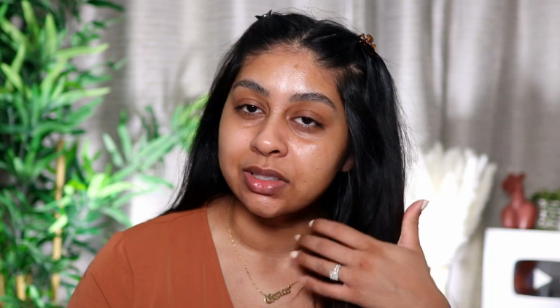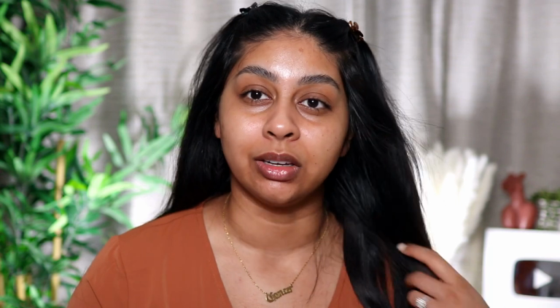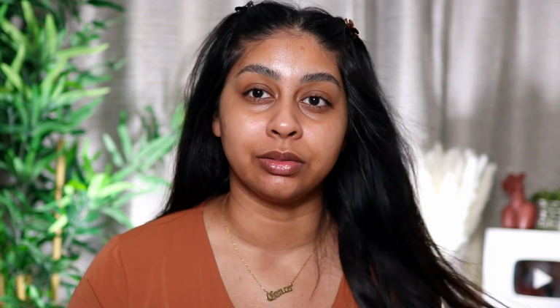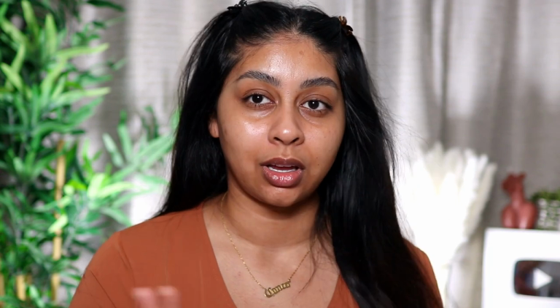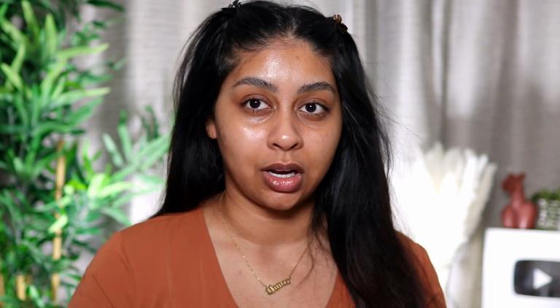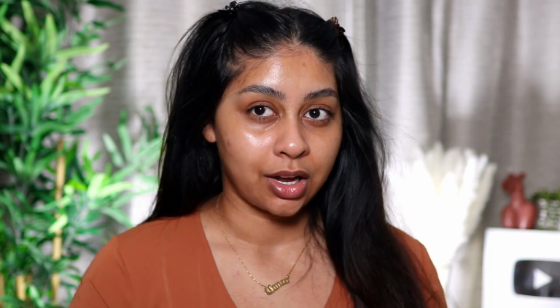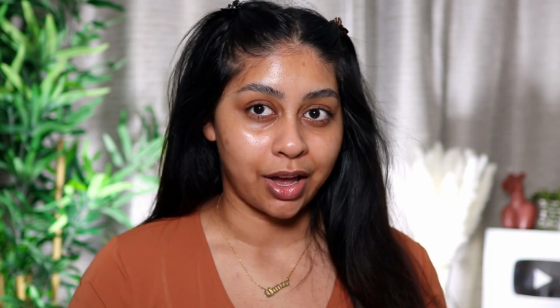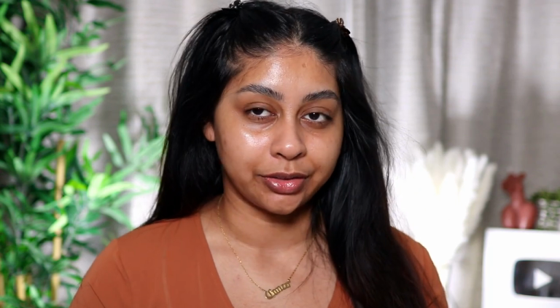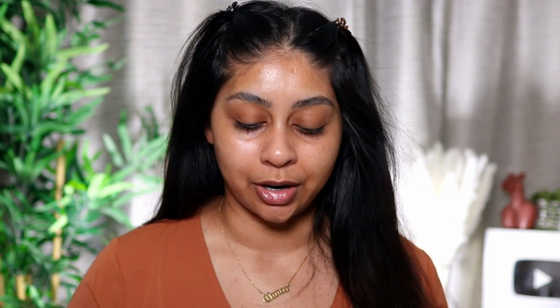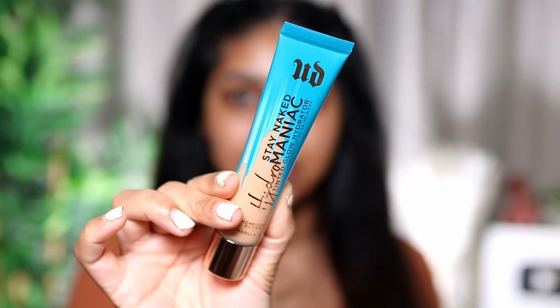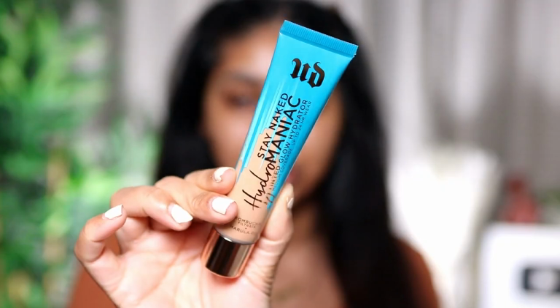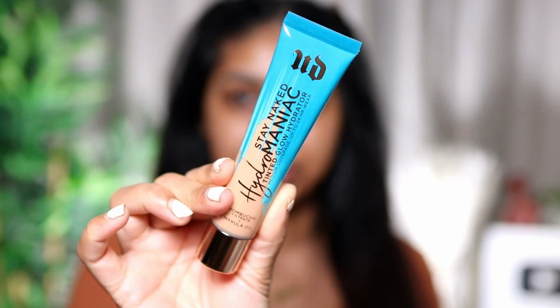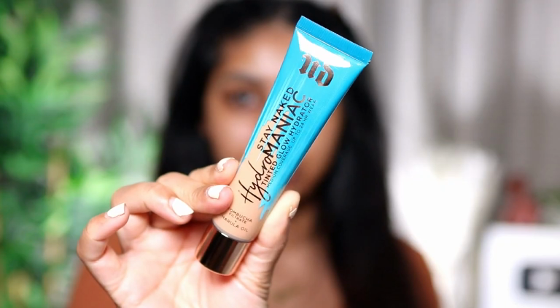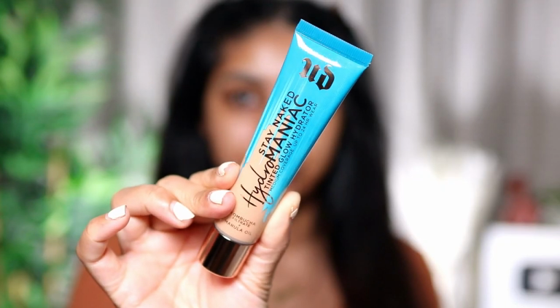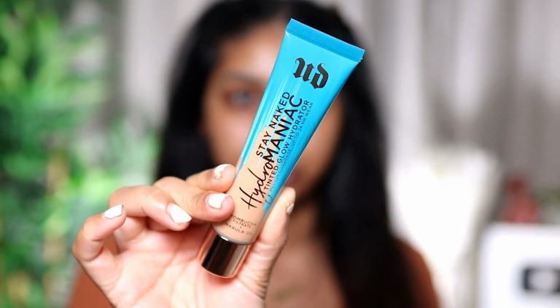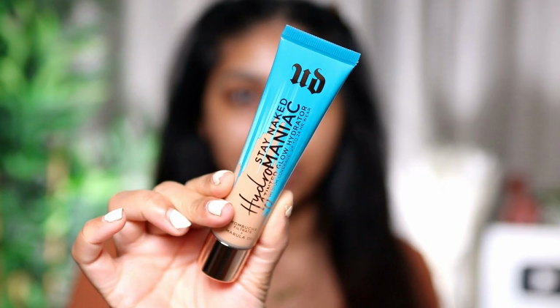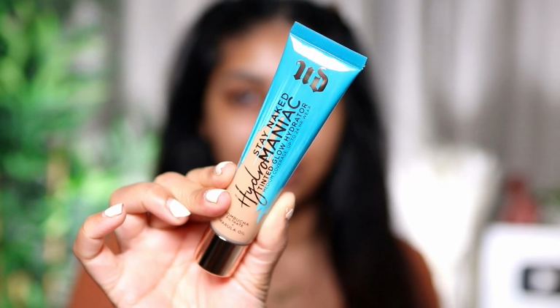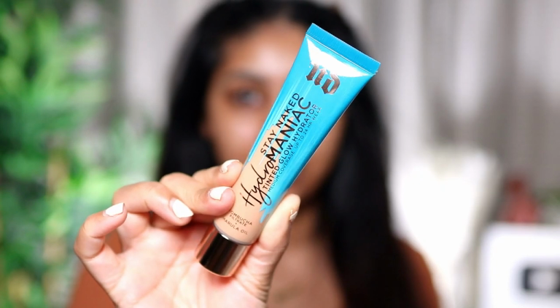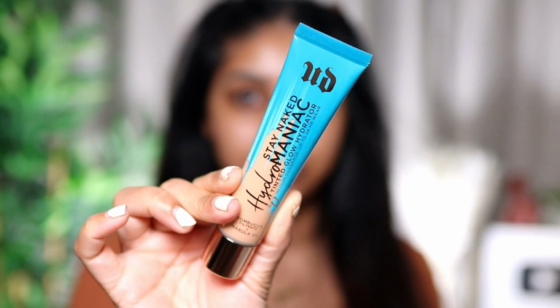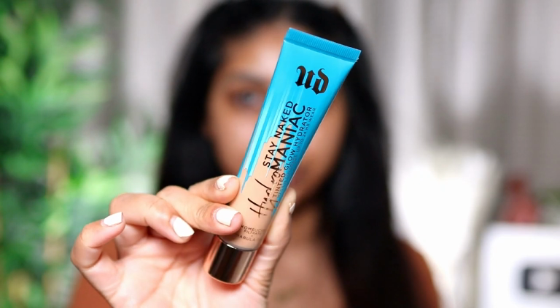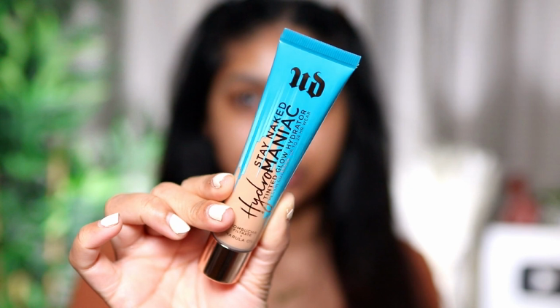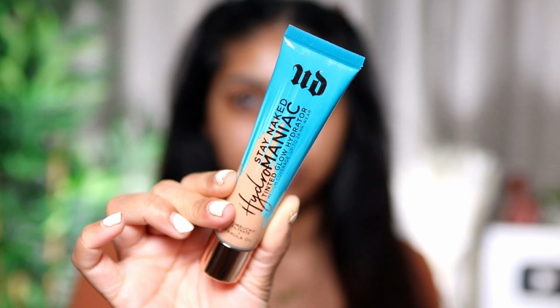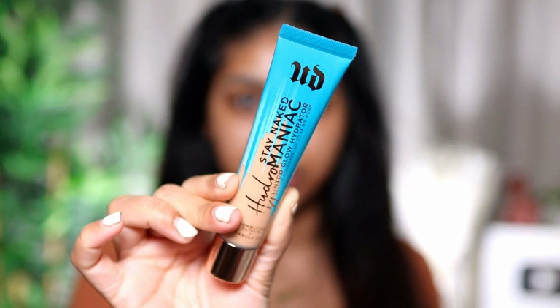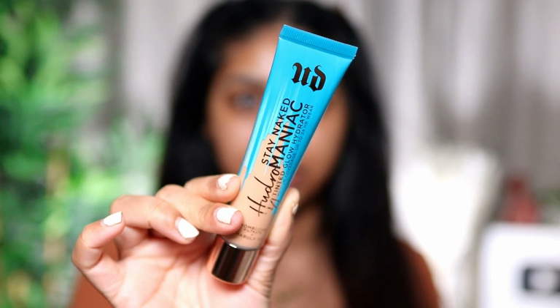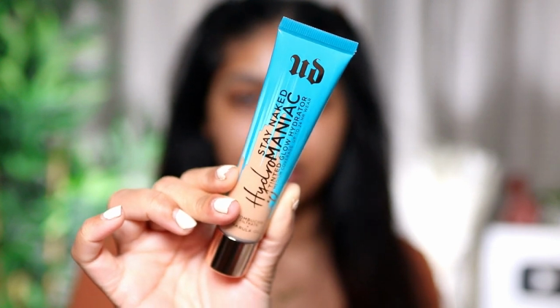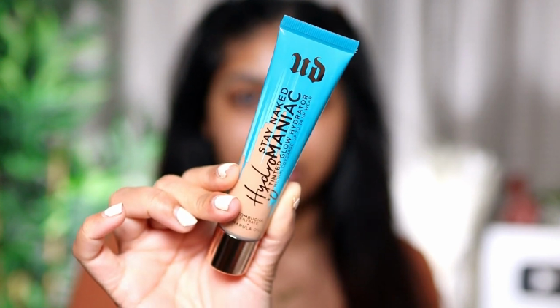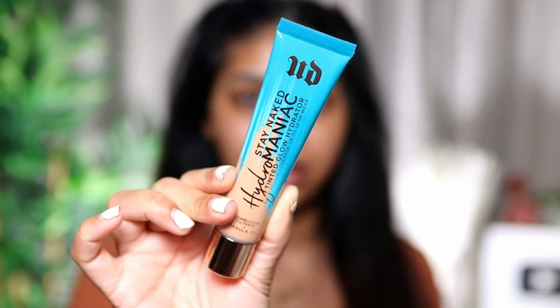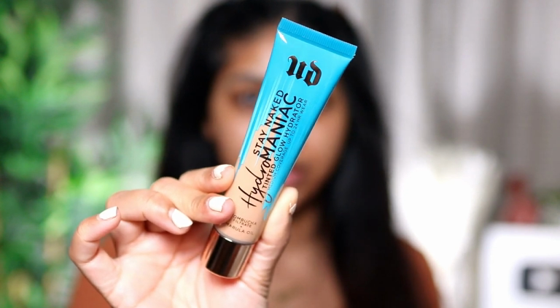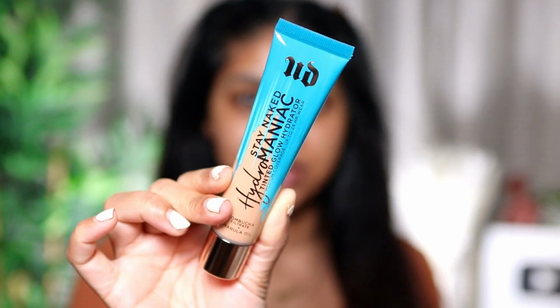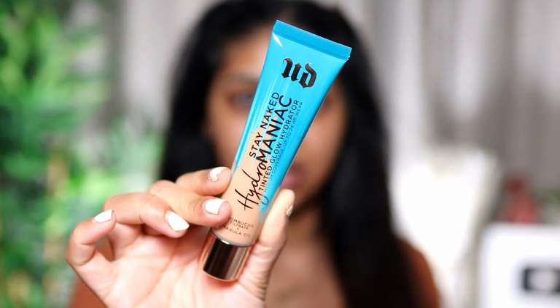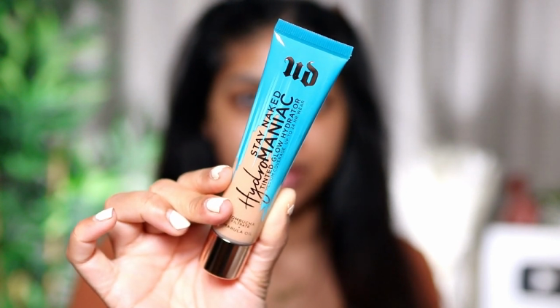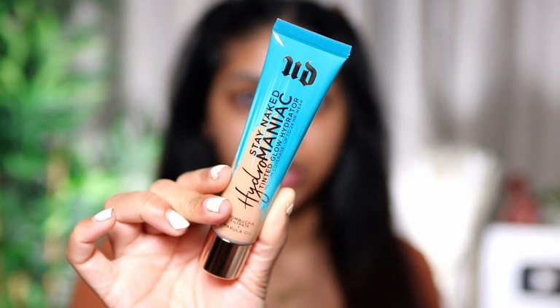I'm trying not to put heat on my hair so we're dealing with this kind of hair for now. Here's a close-up of the tube — I love the tube, it's so pretty. Love Urban Decay packaging.